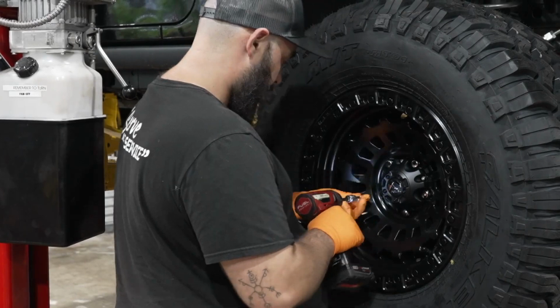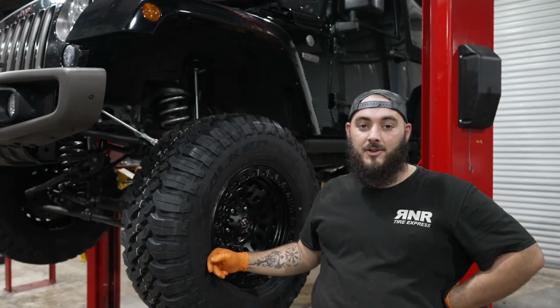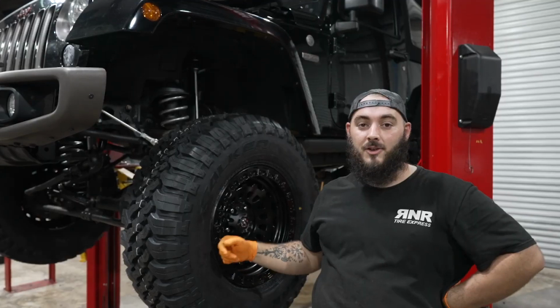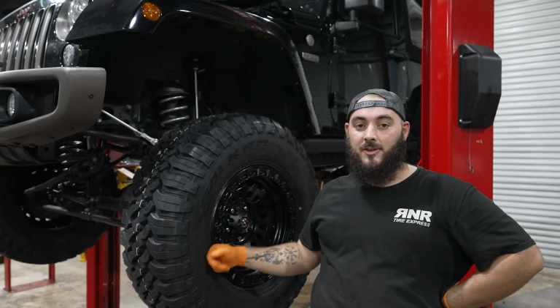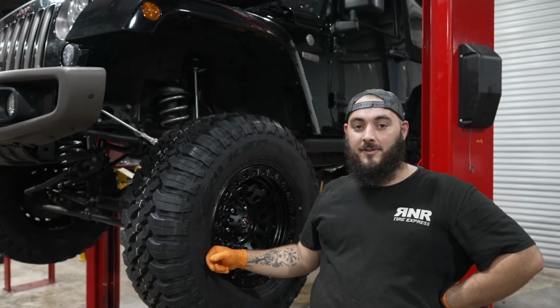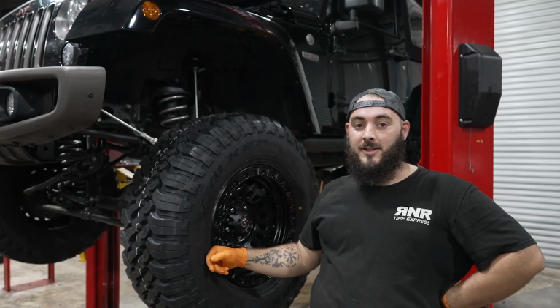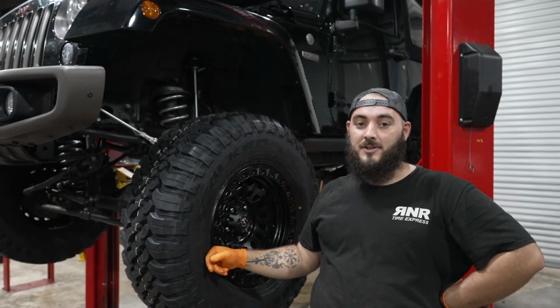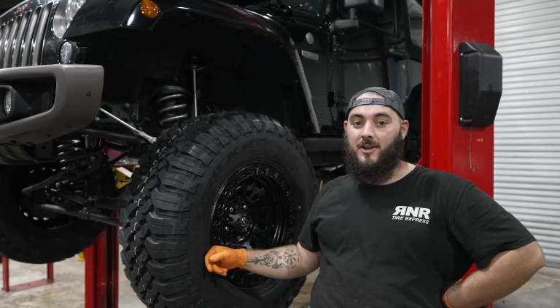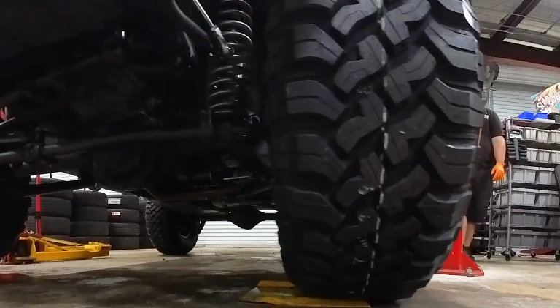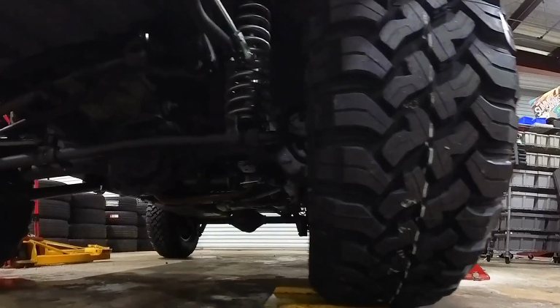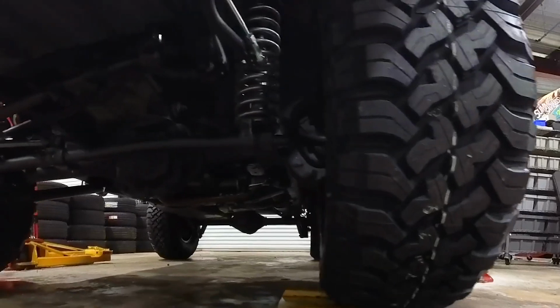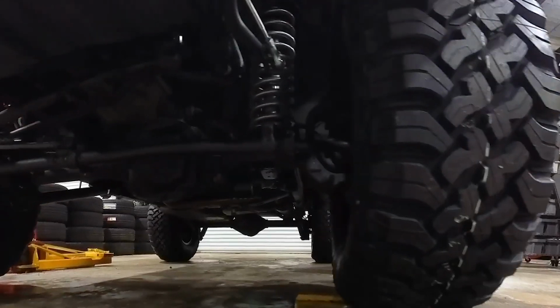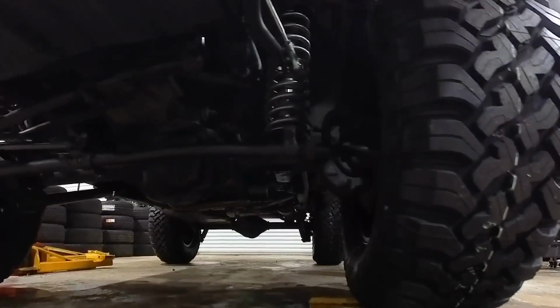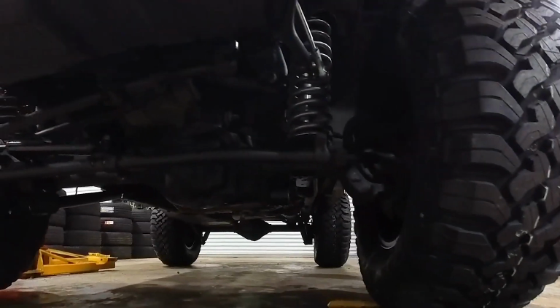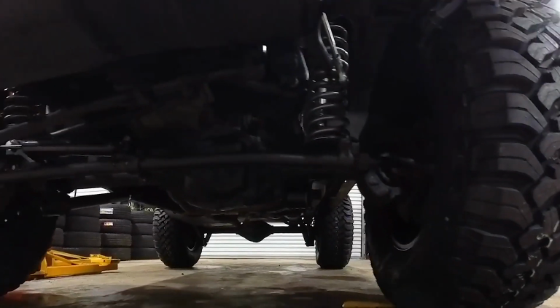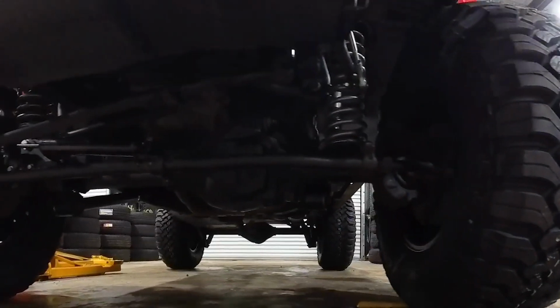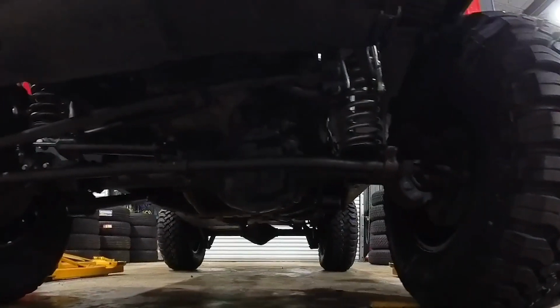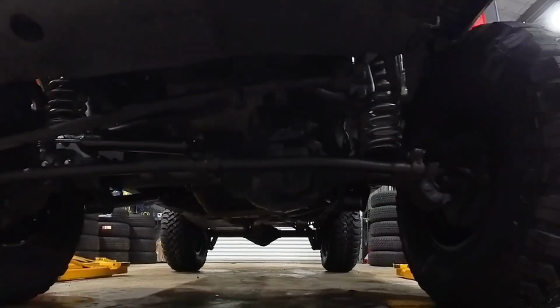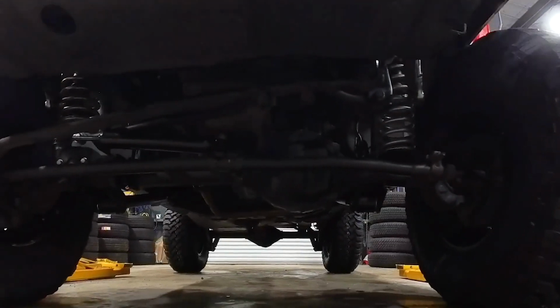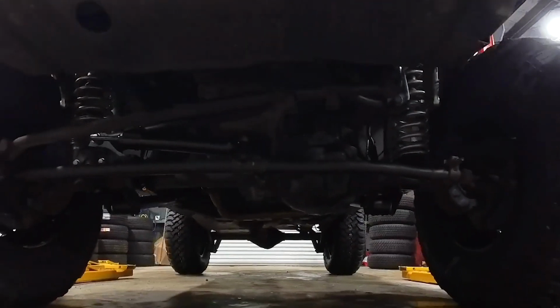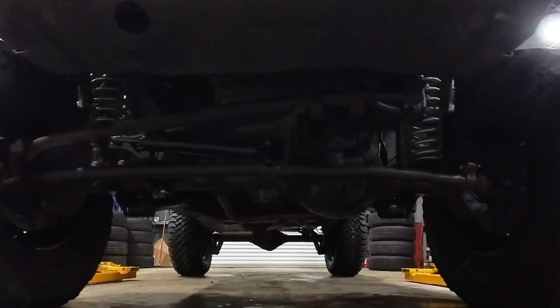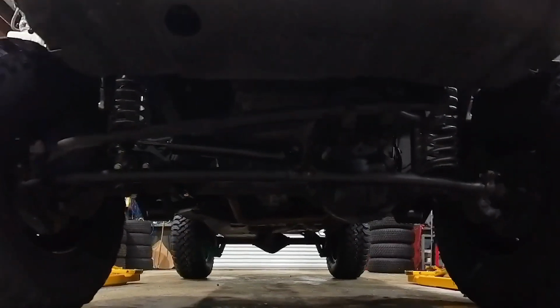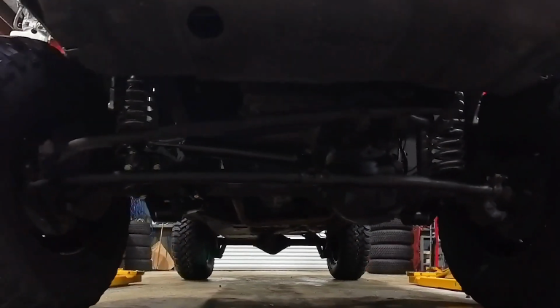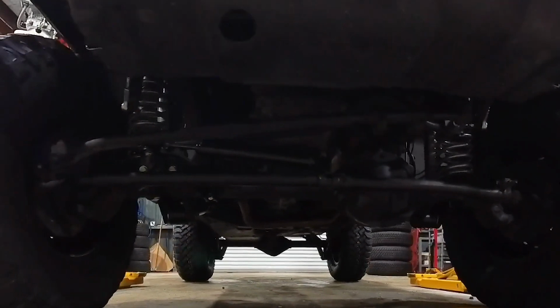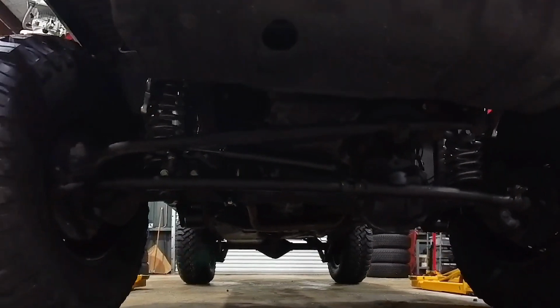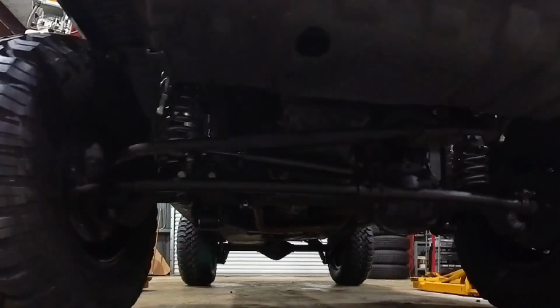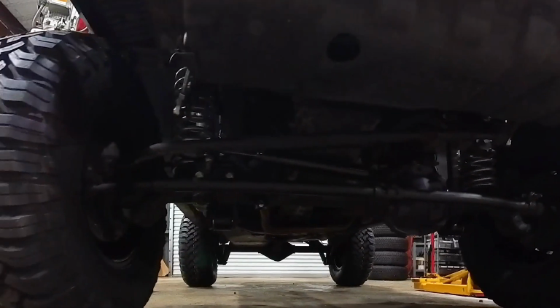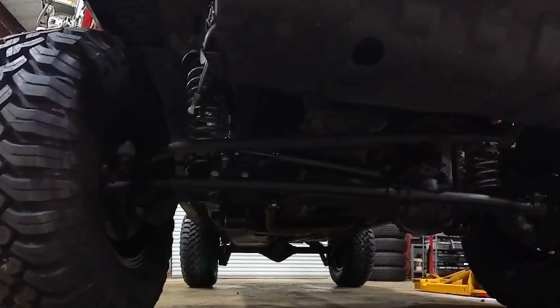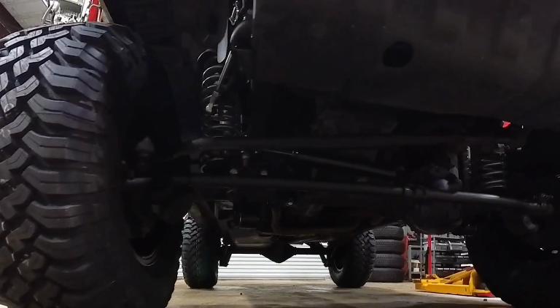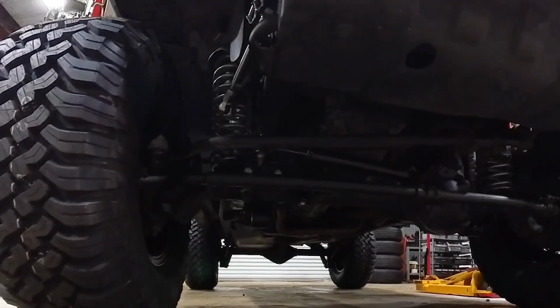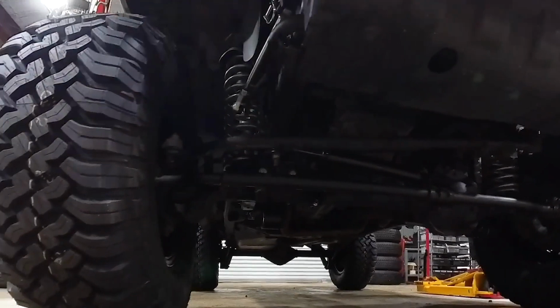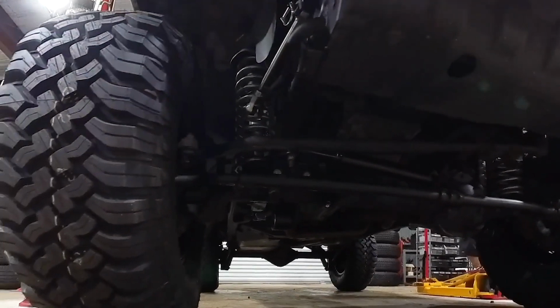The lift kit's all done, we got the wheels and tires put on, and this thing is ready for the trail.